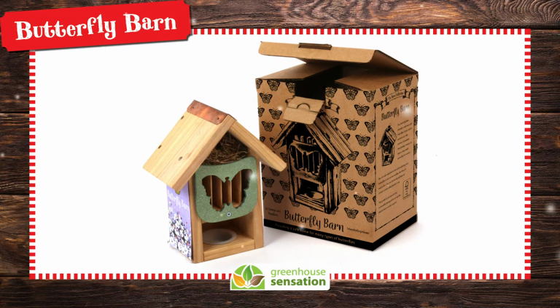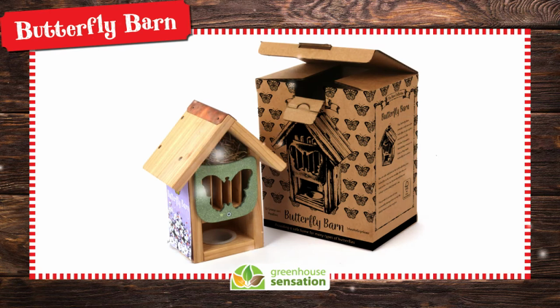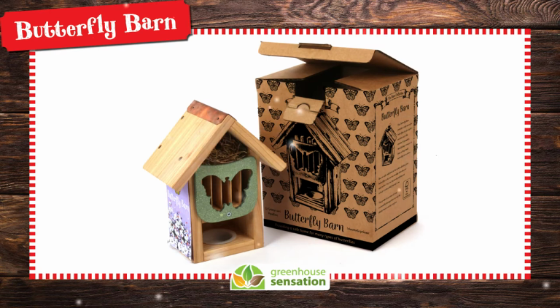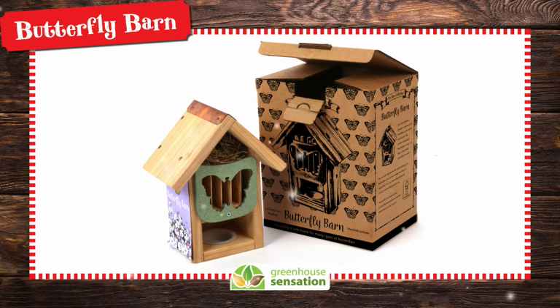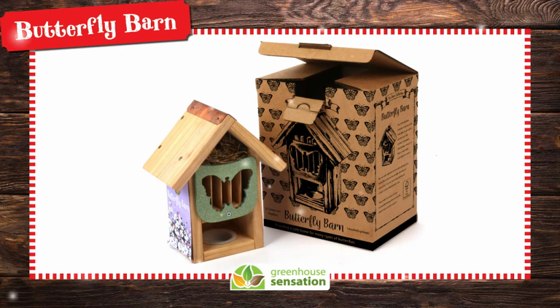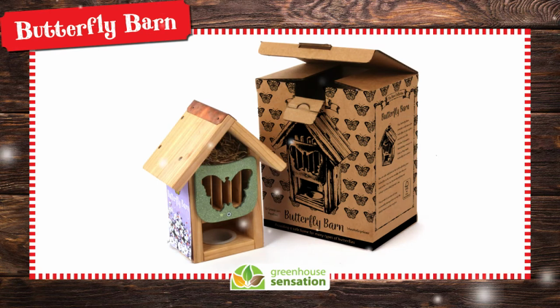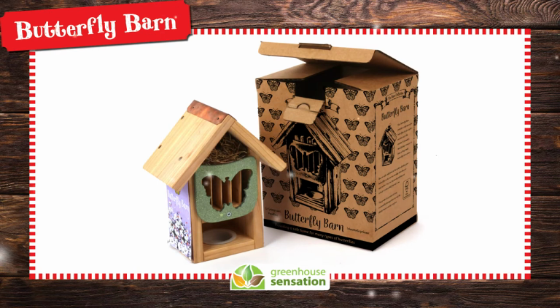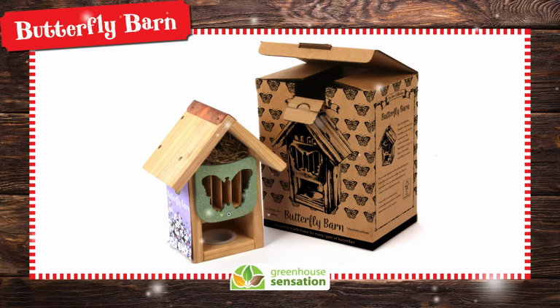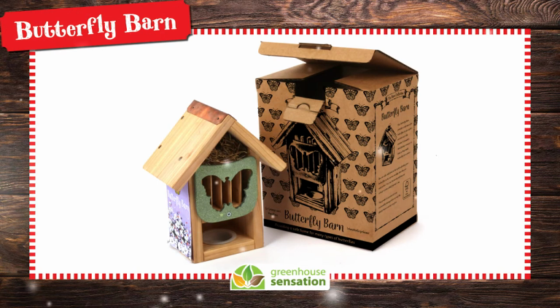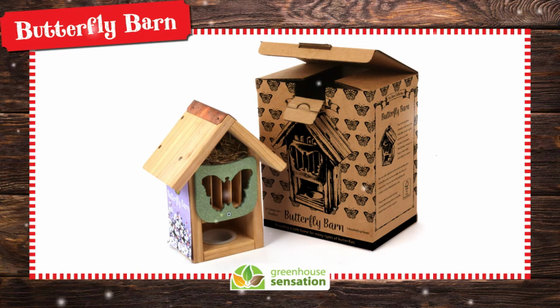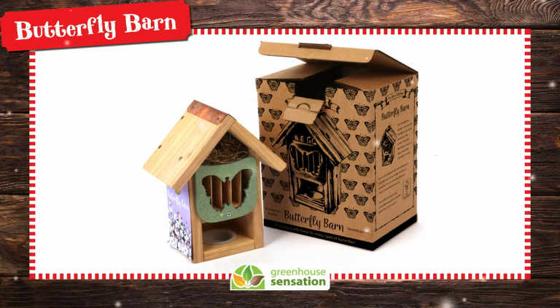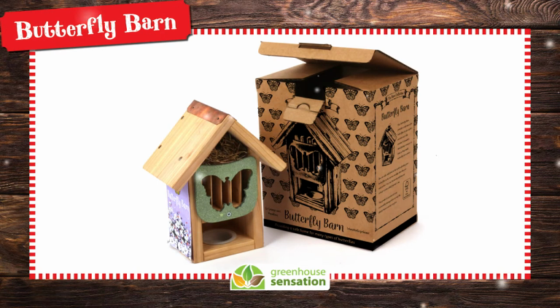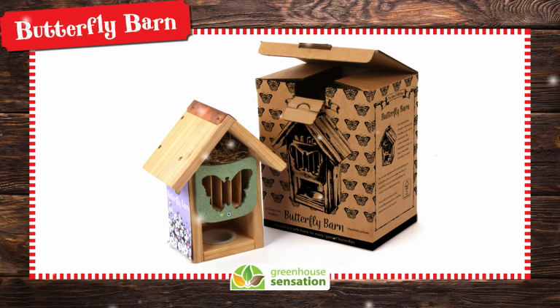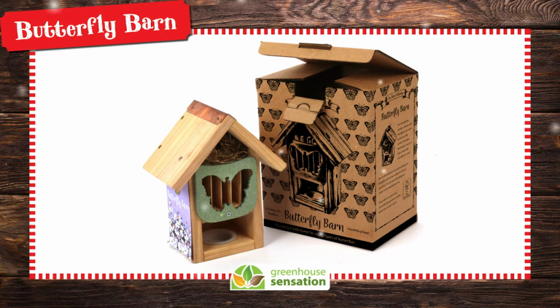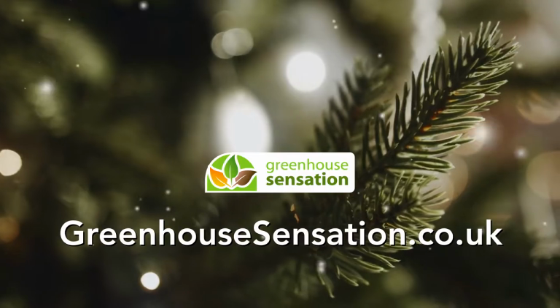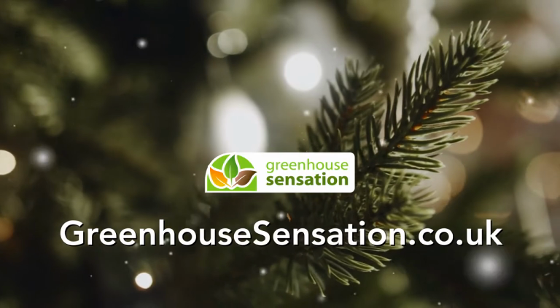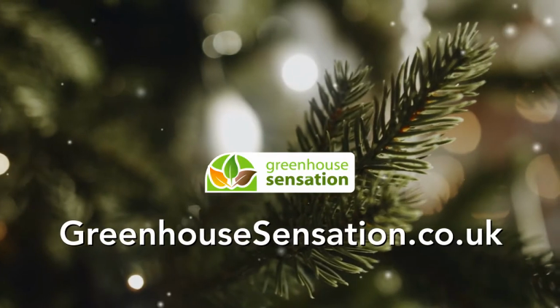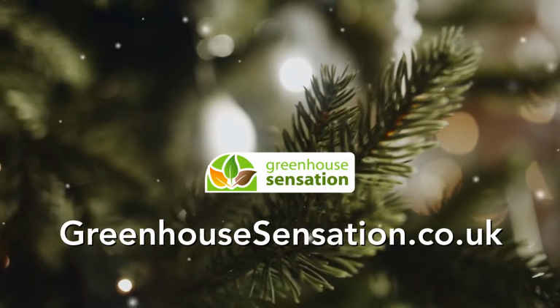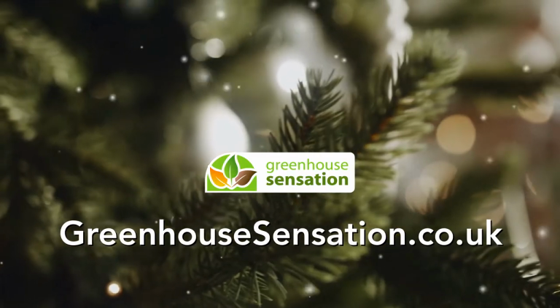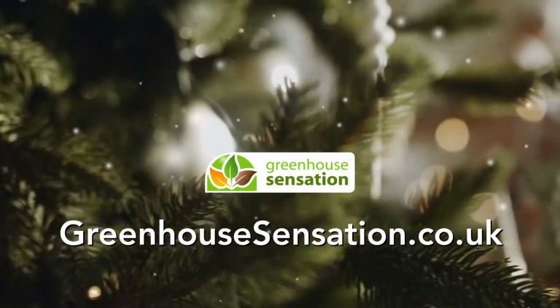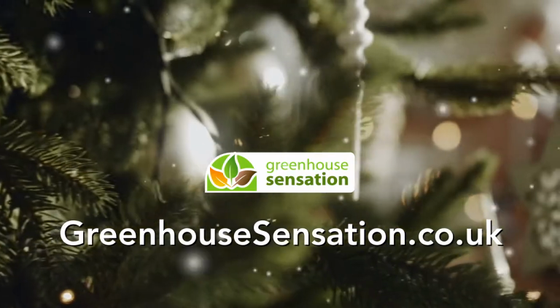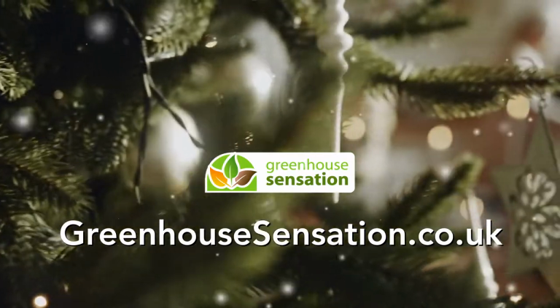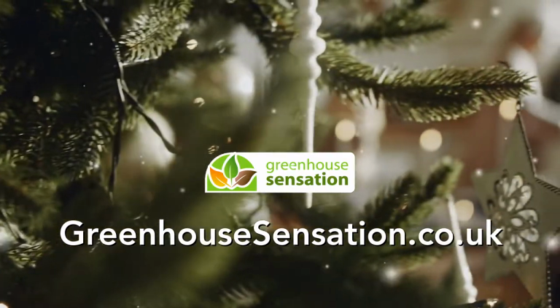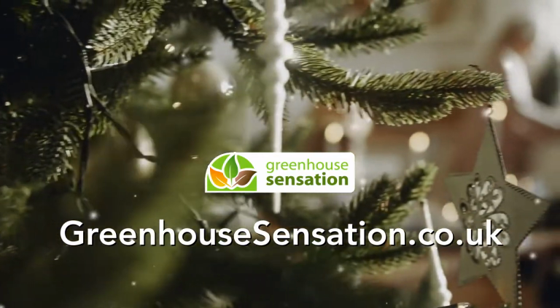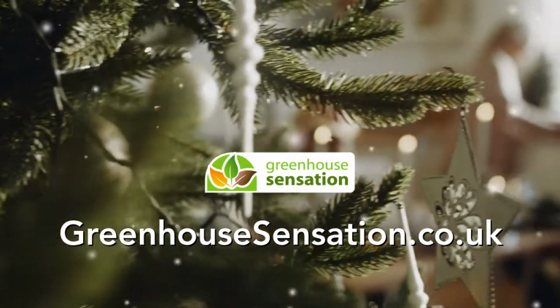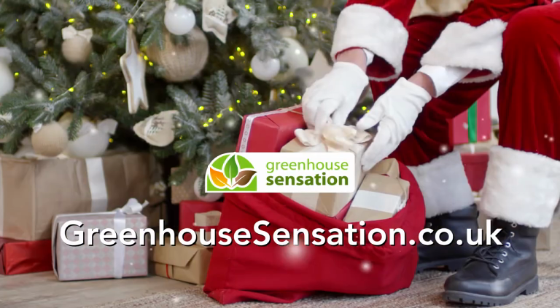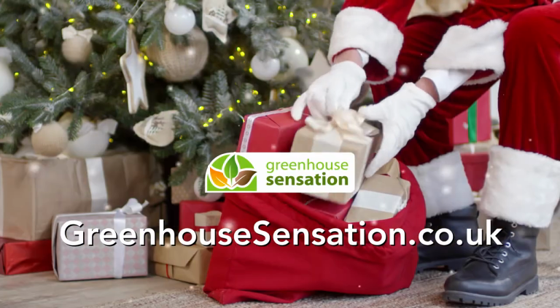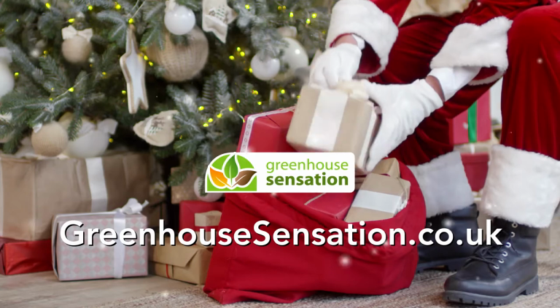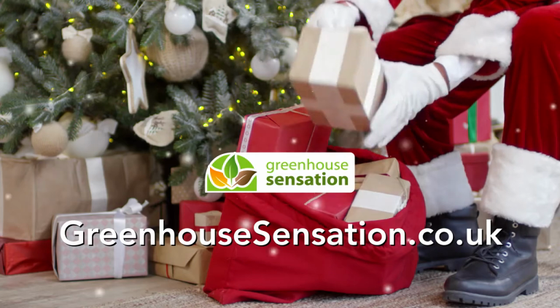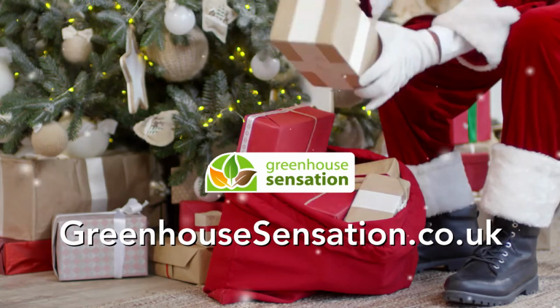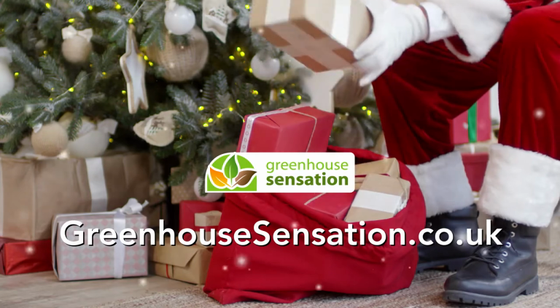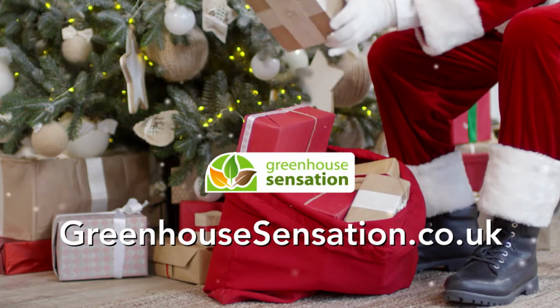It's a fantastic gift this Christmas. Shop today at greenassensation.co.uk.